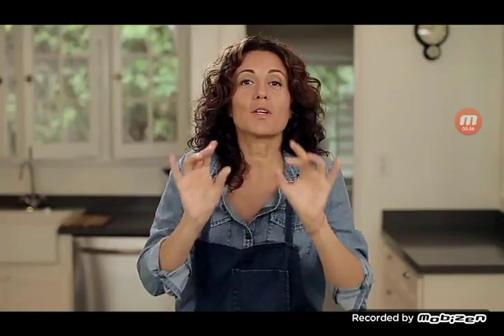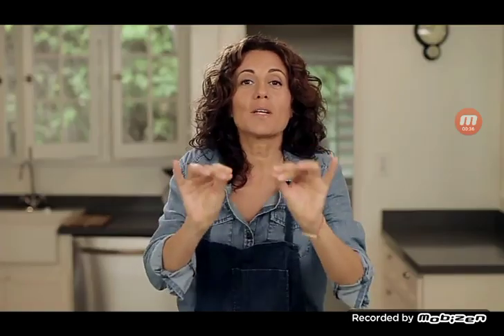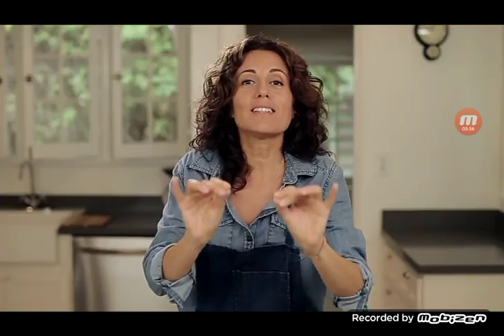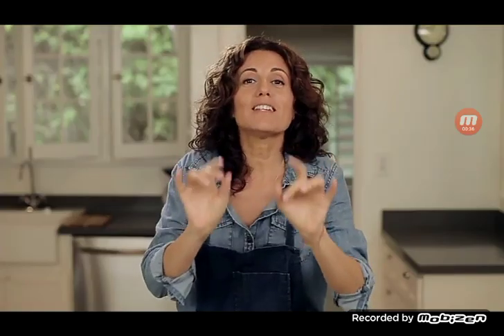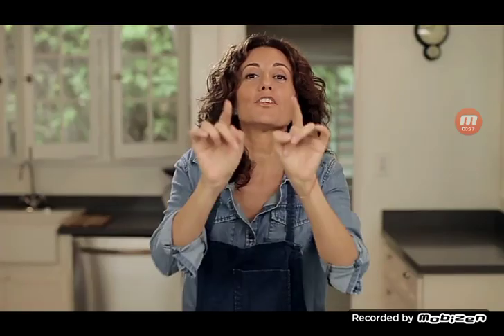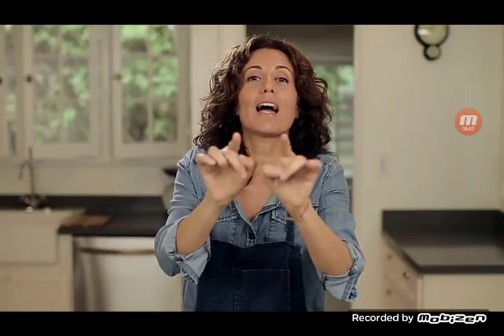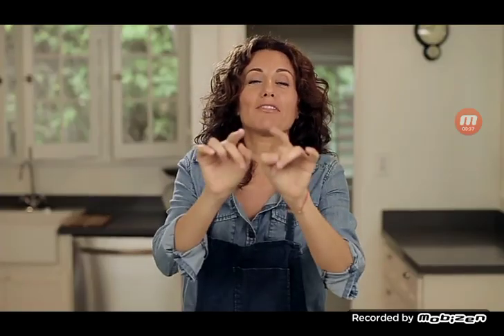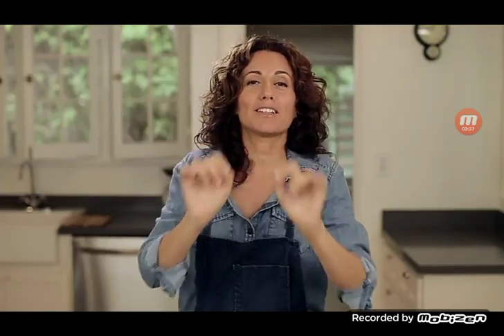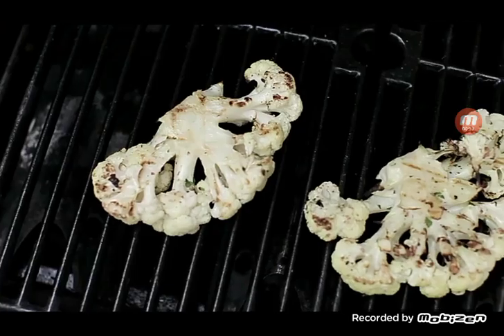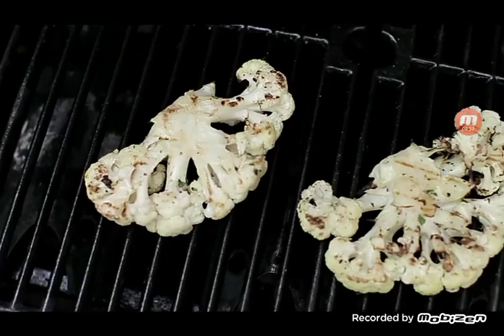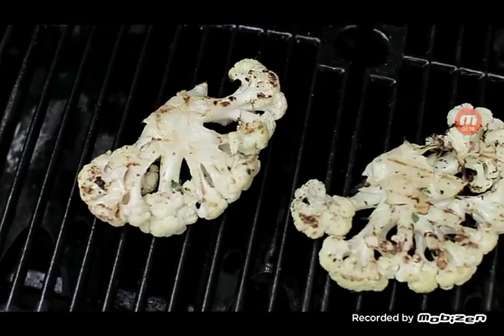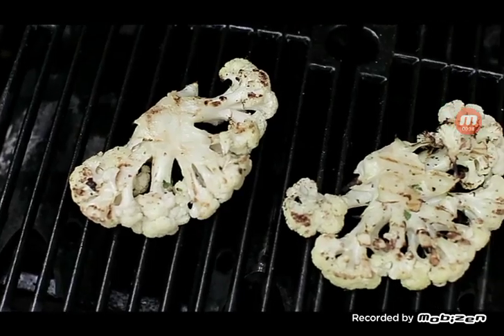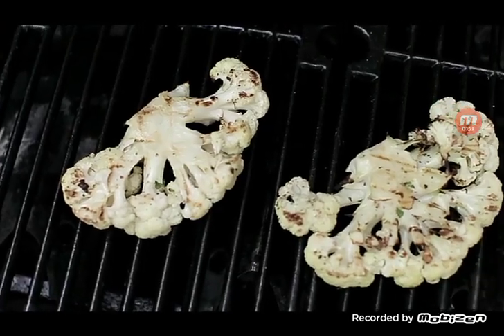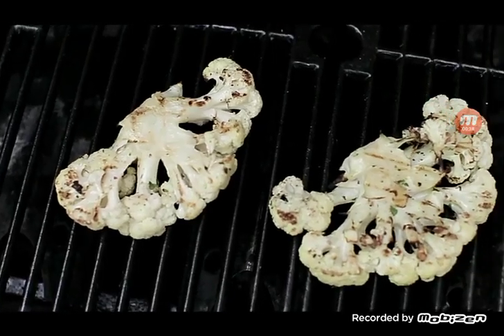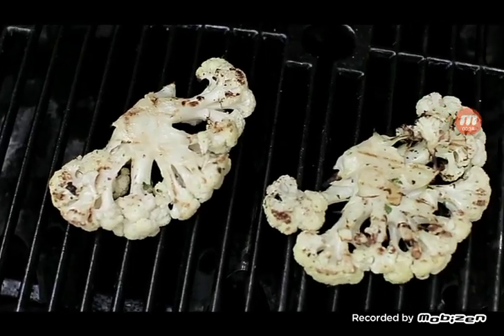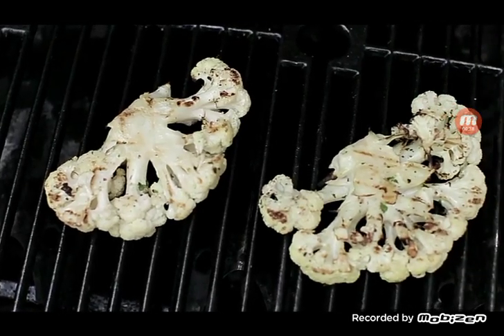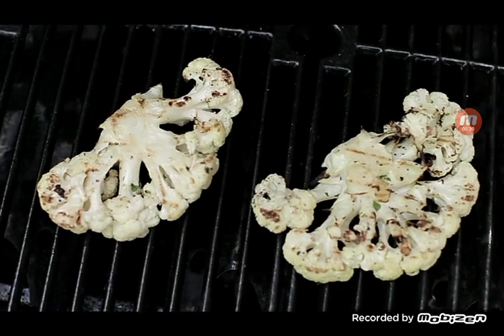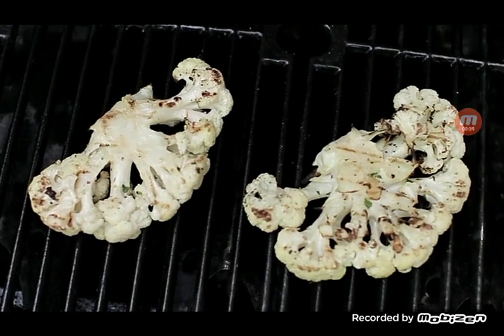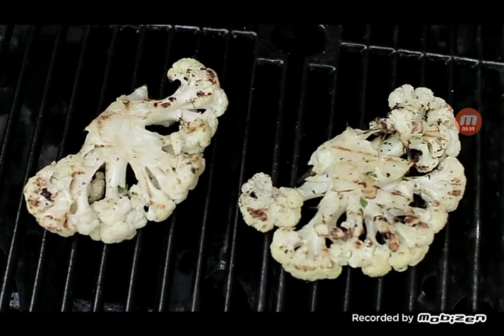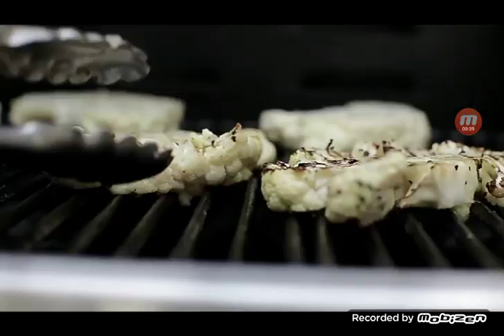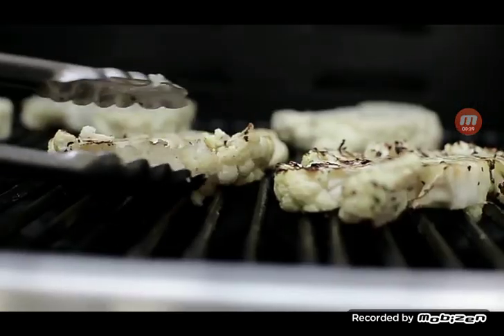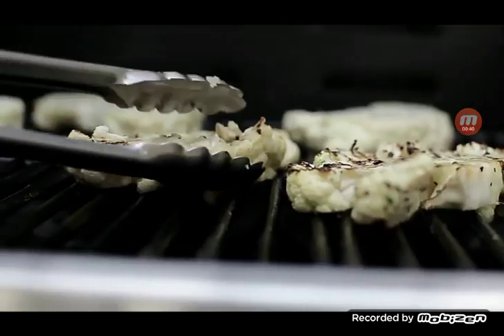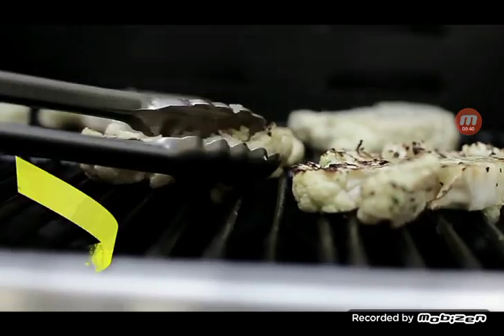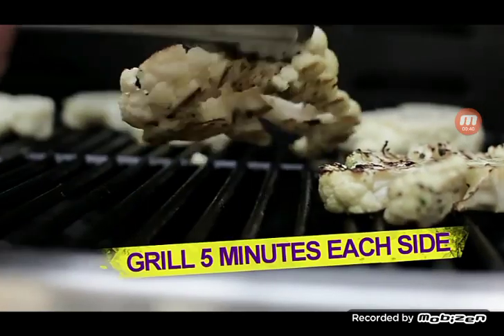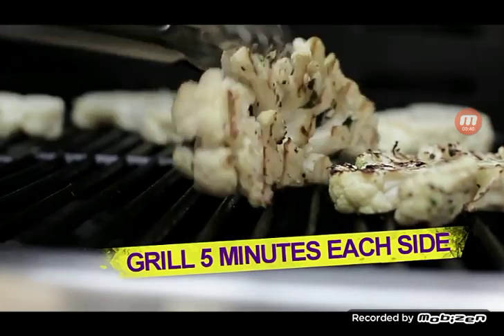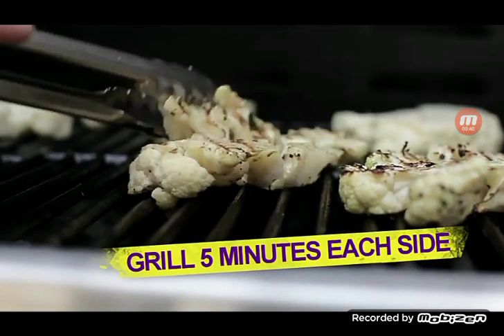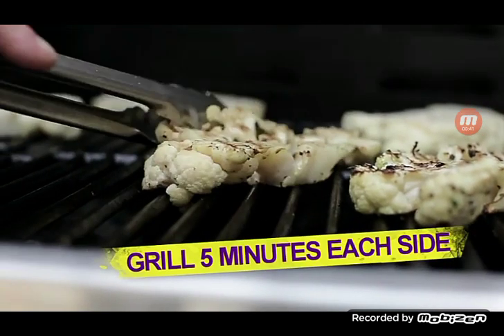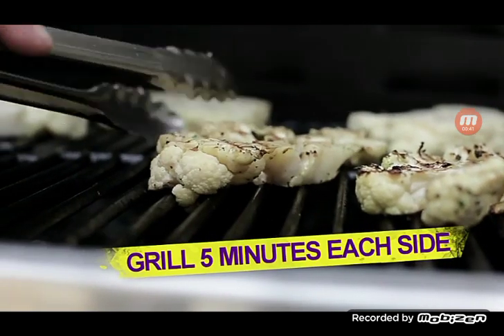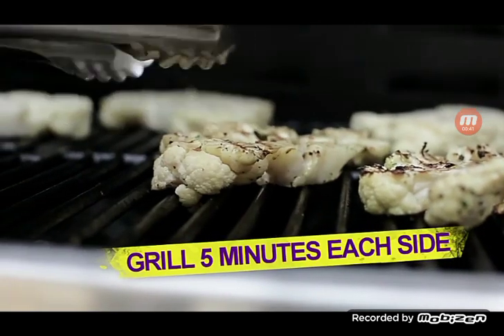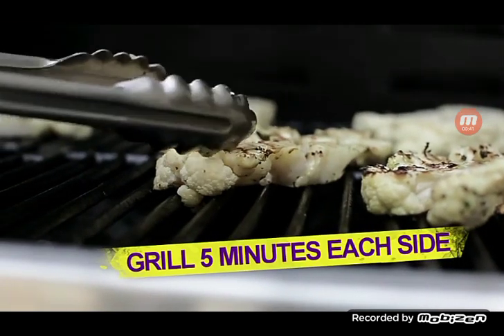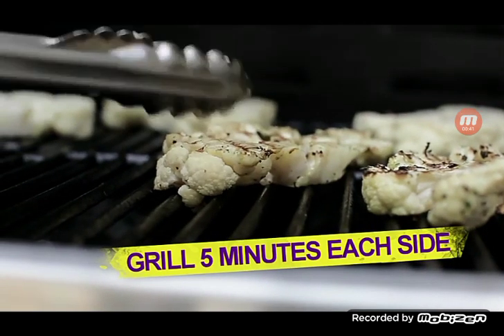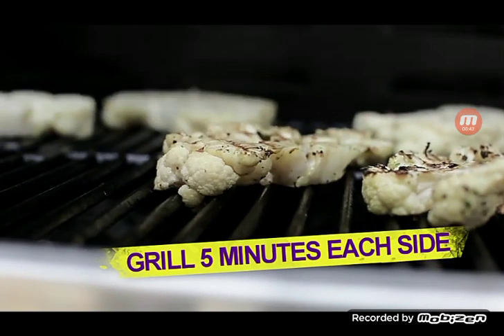So easy, you're laughing. We're going to put some nice grill marks on it, five minutes on each side, and then we're done.